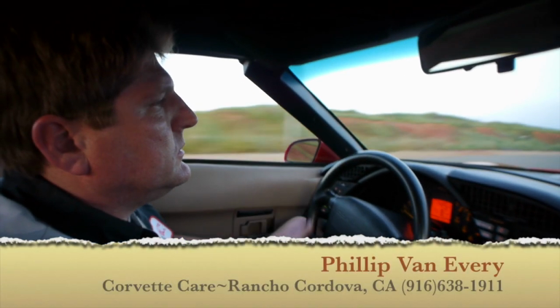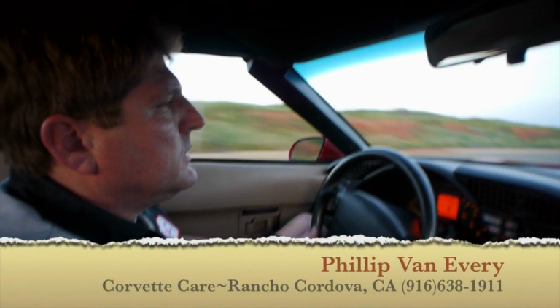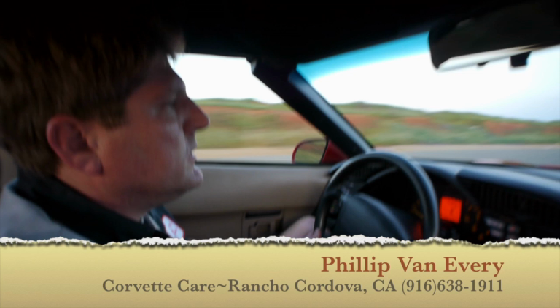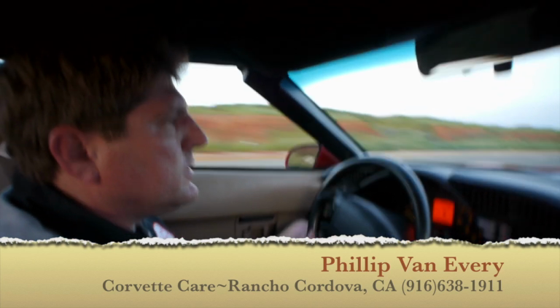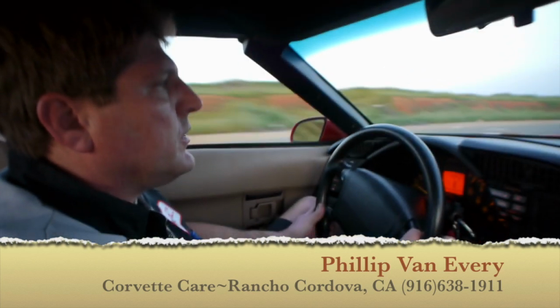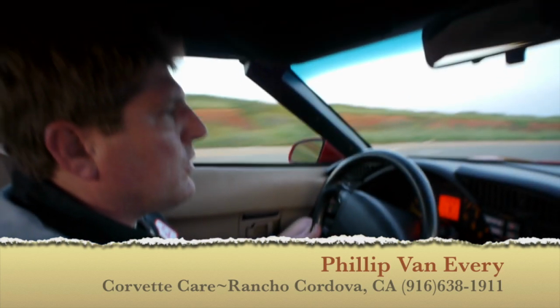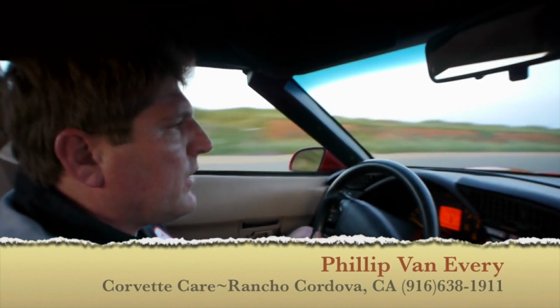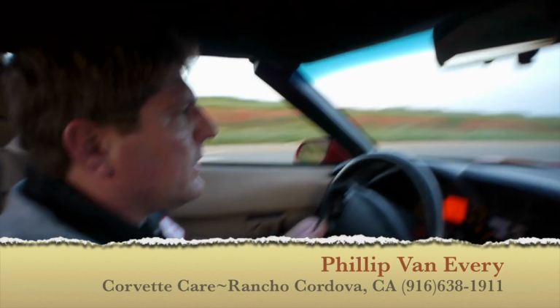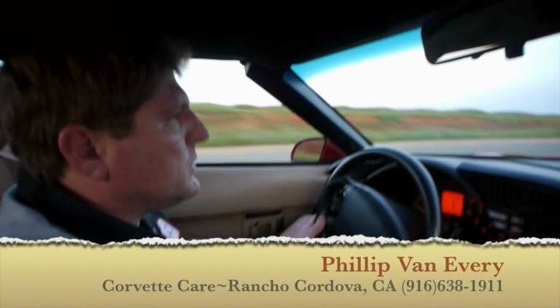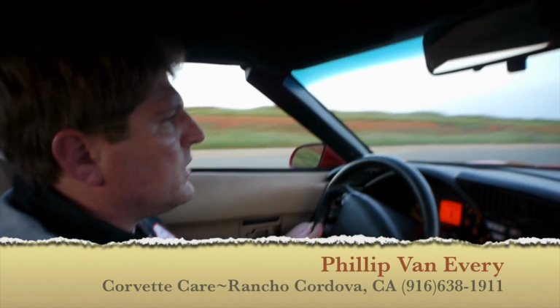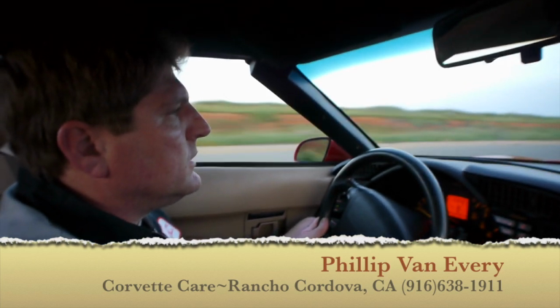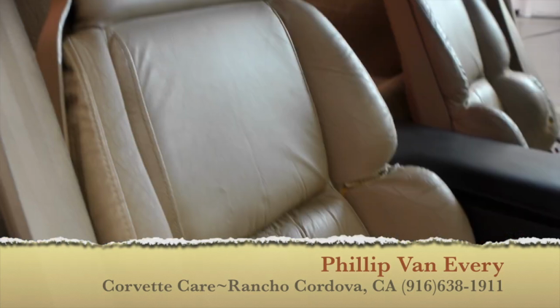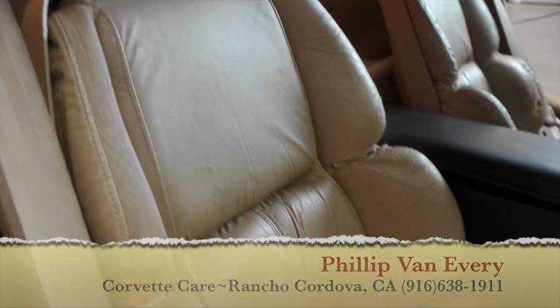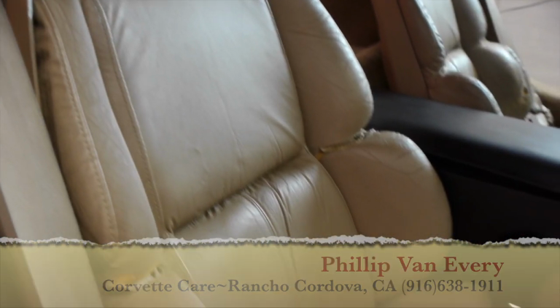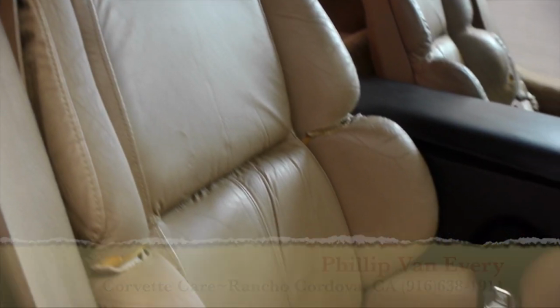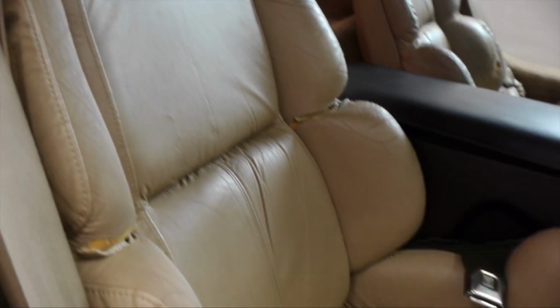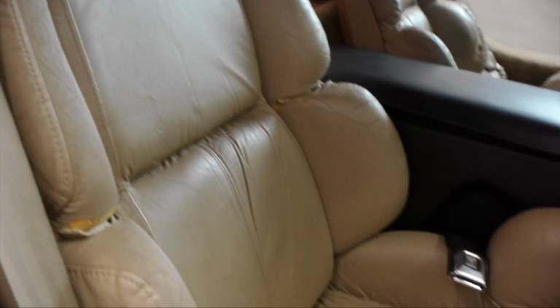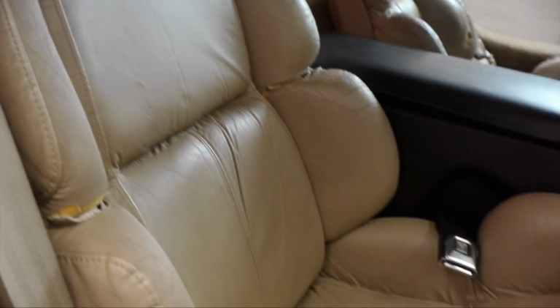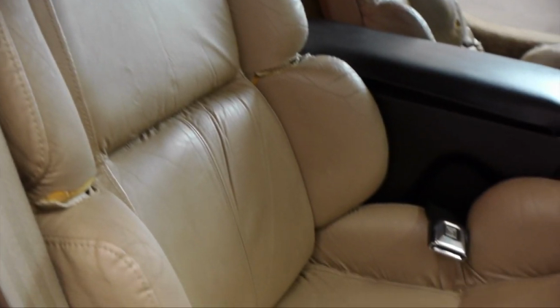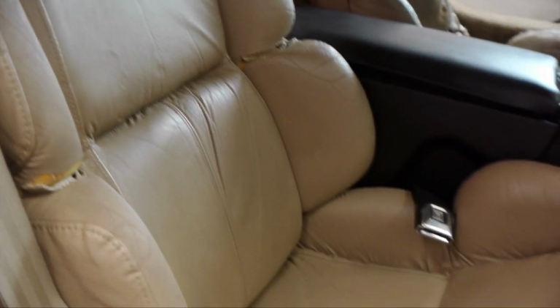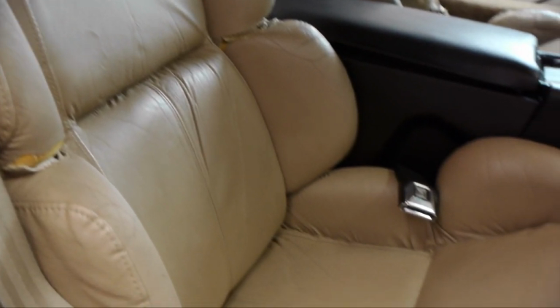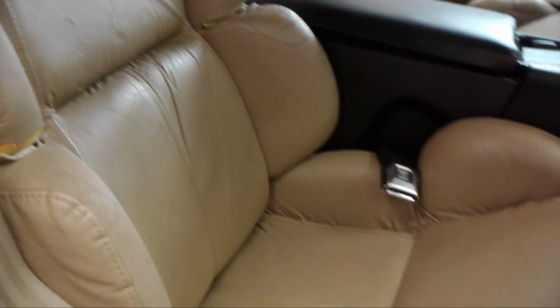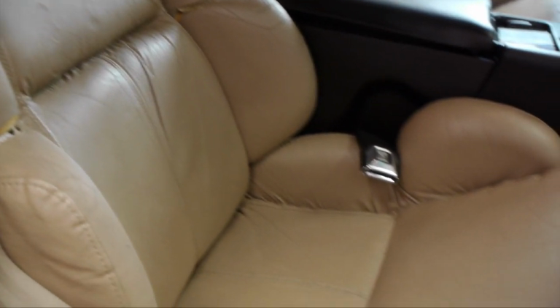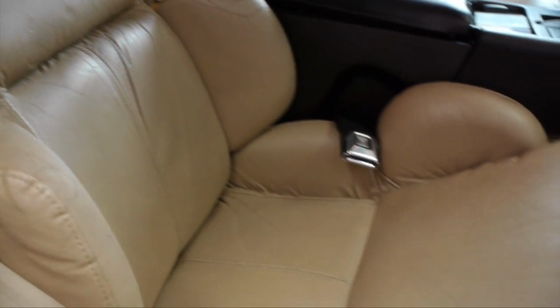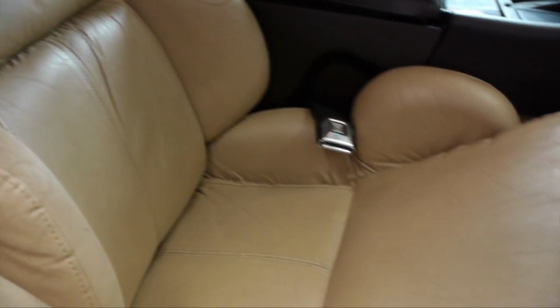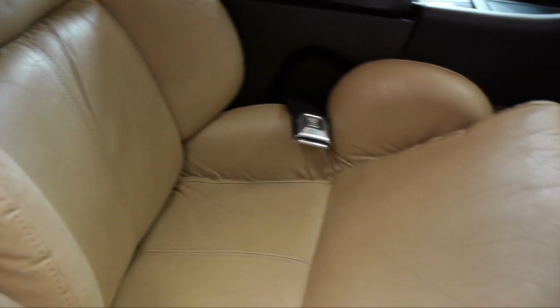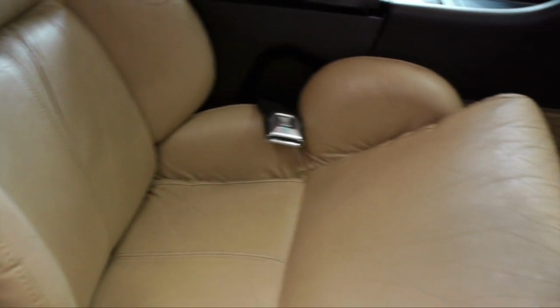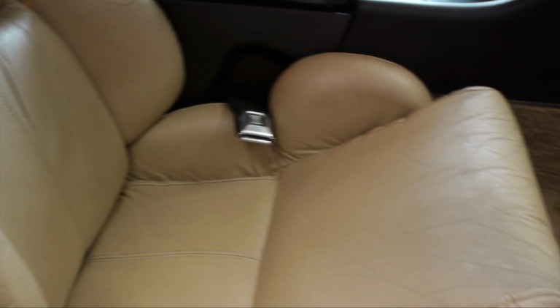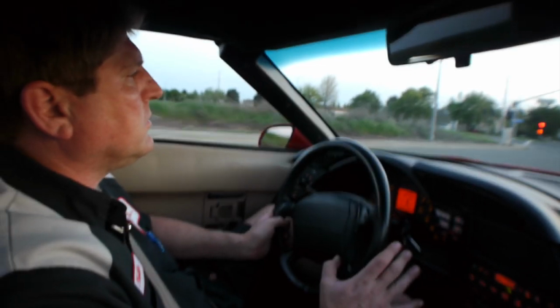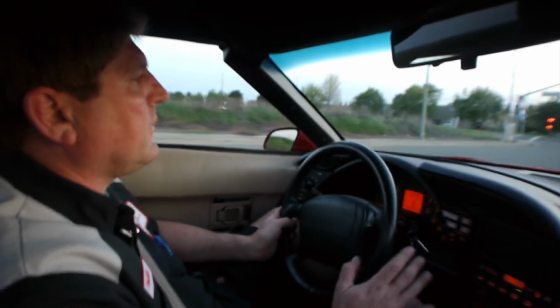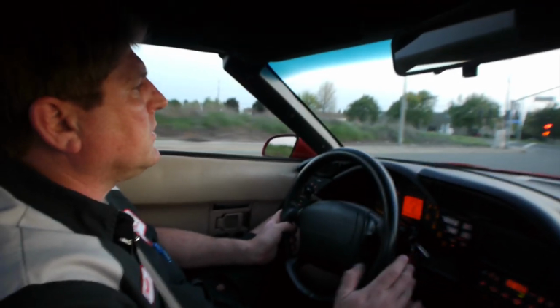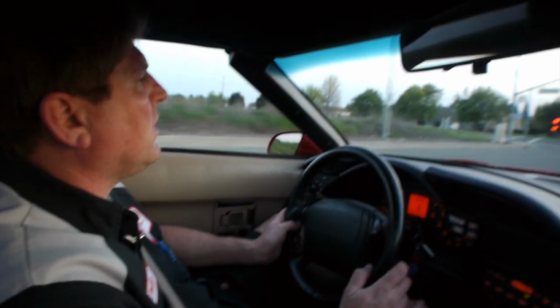1992 Chevrolet Corvette LT1, dual power seats — nice car, great handling, quiet driving car.